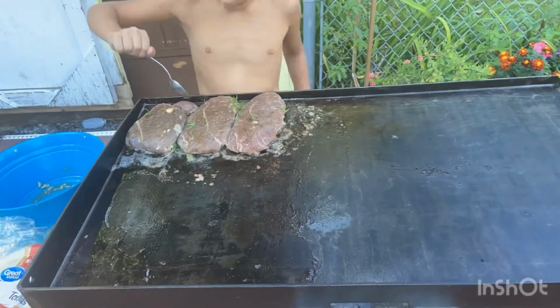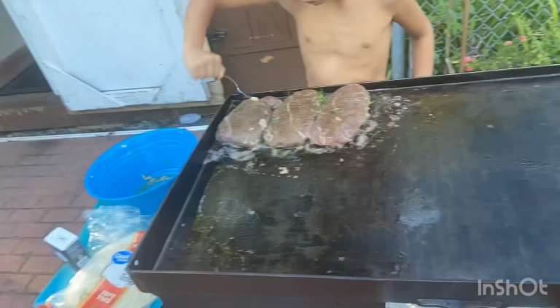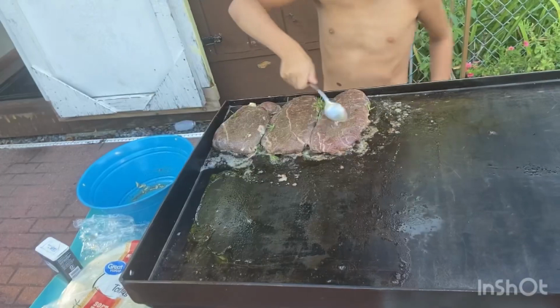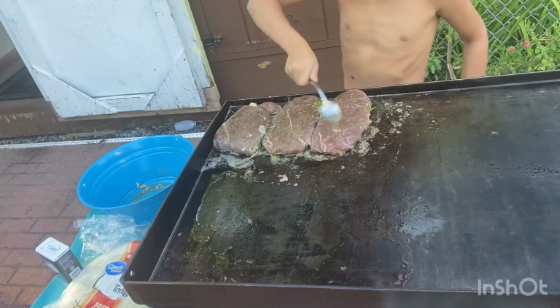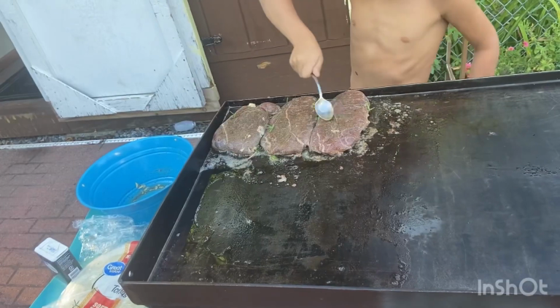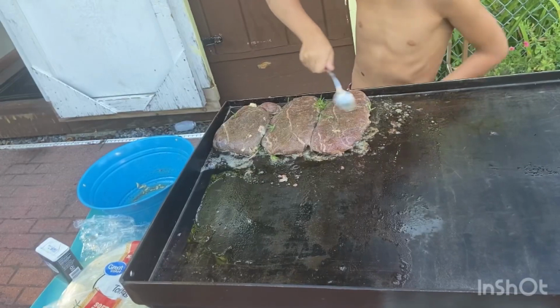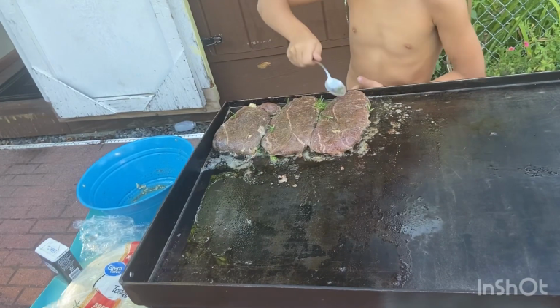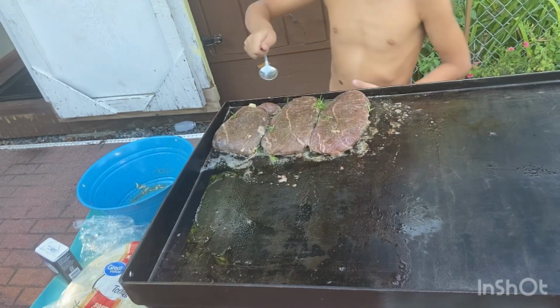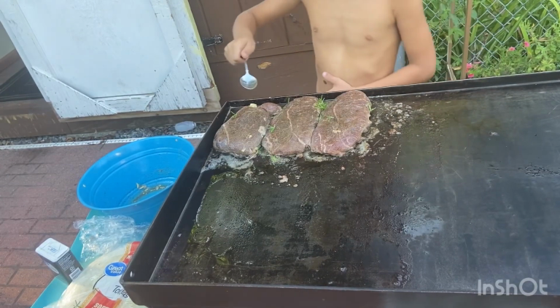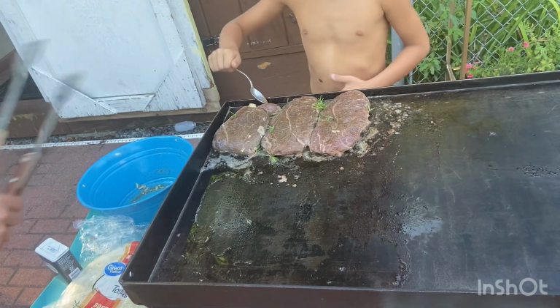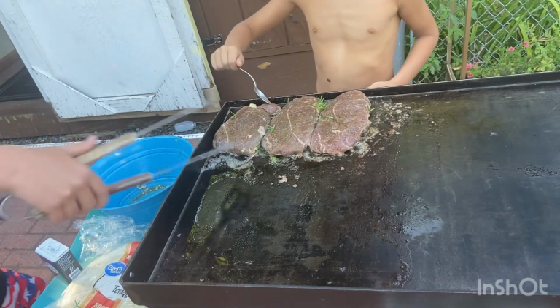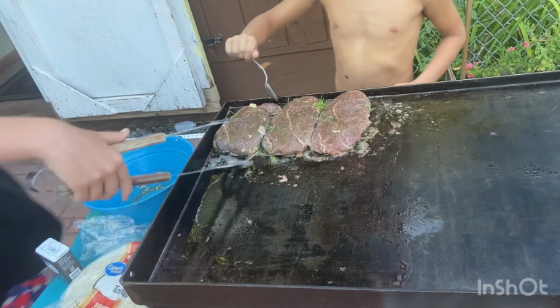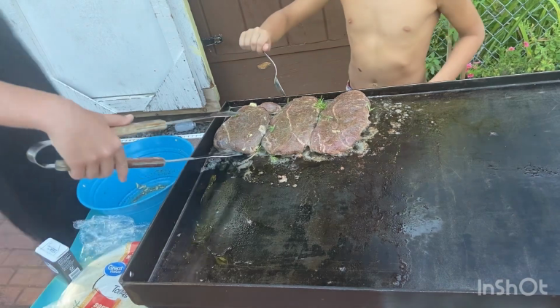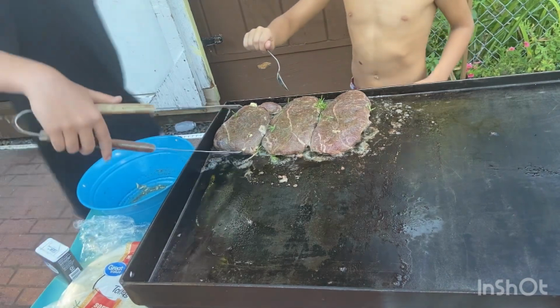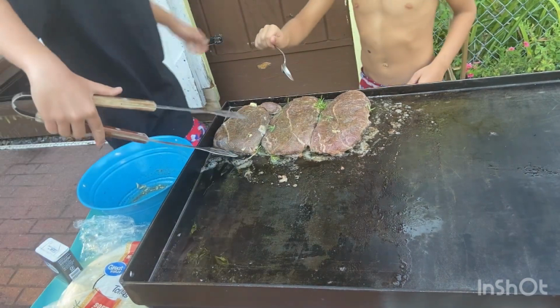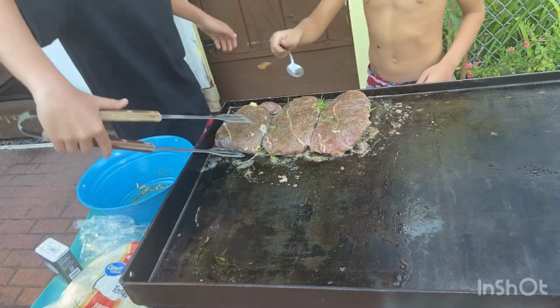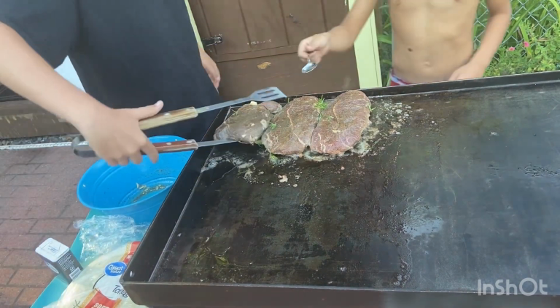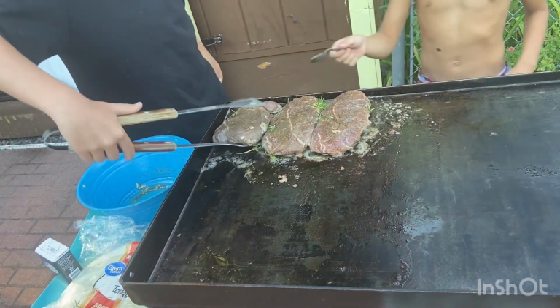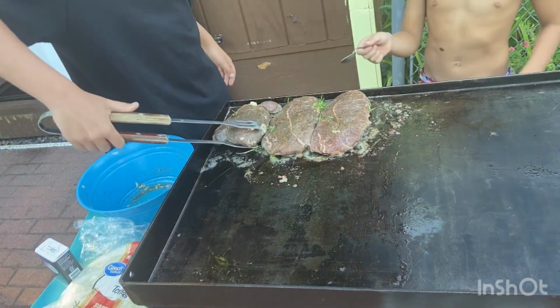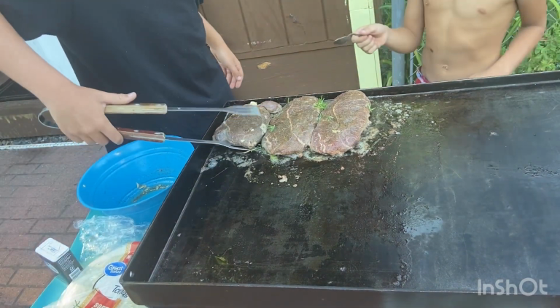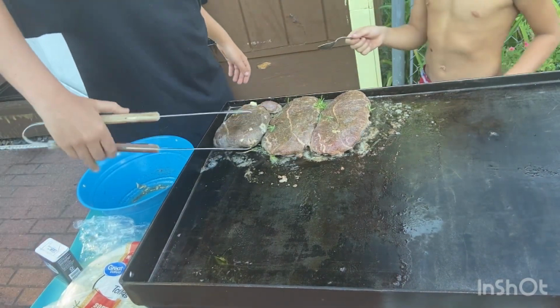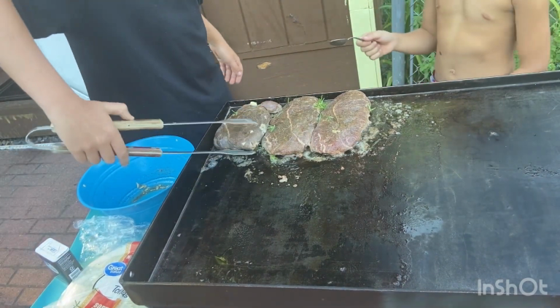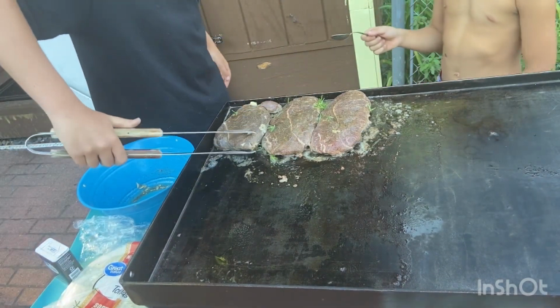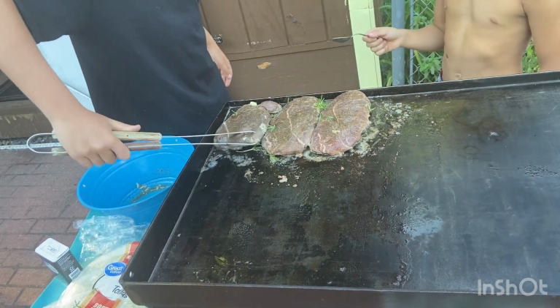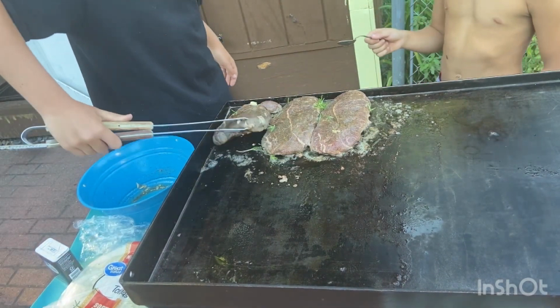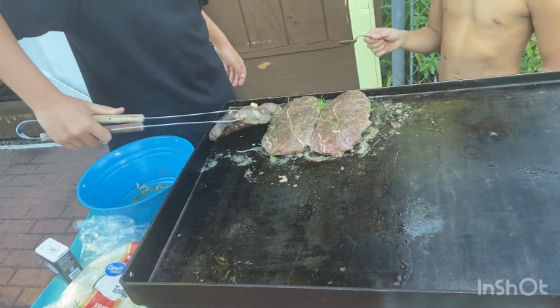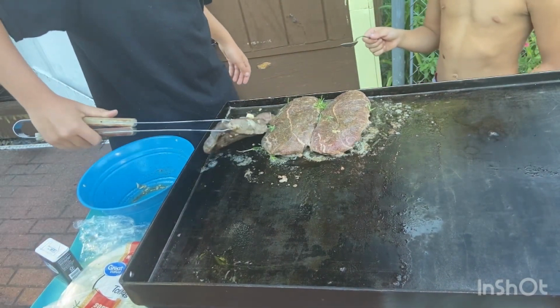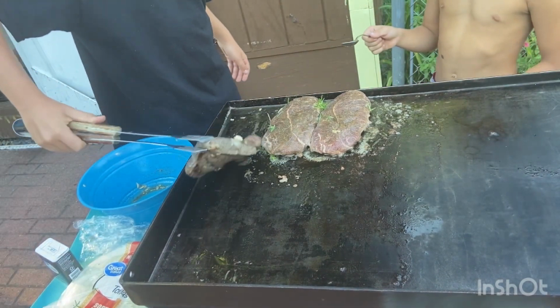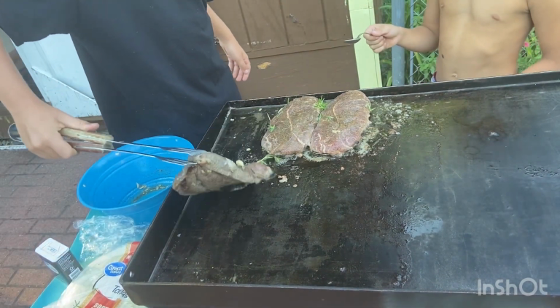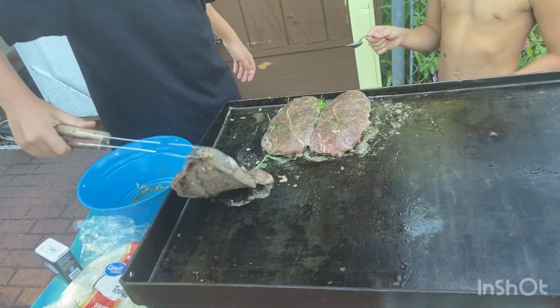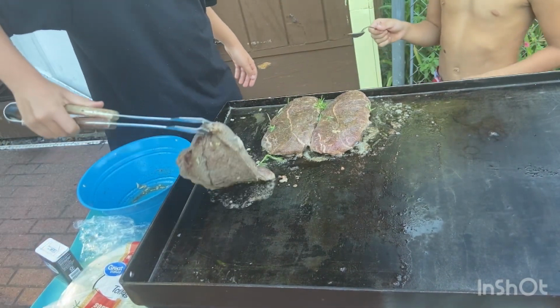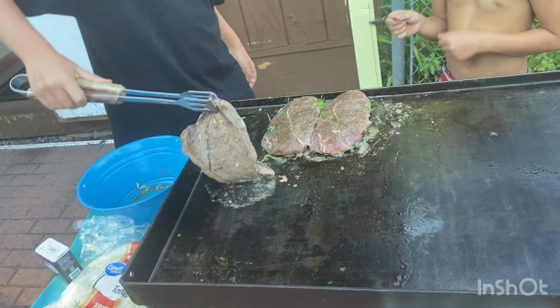After four, five minutes, you should flip them. Can I flip one? Yeah, so grab it, don't throw it.